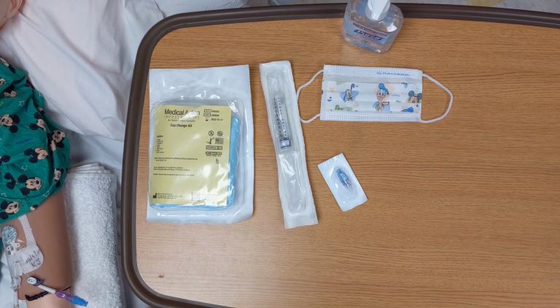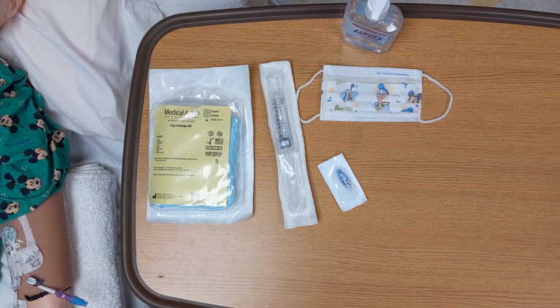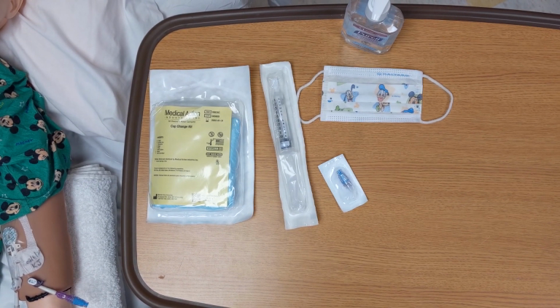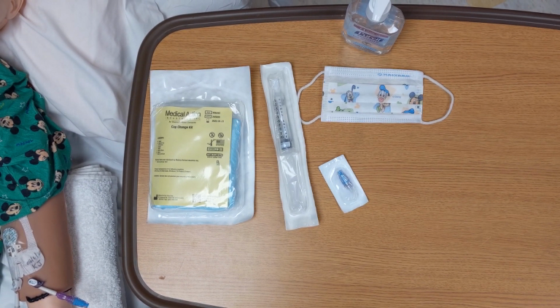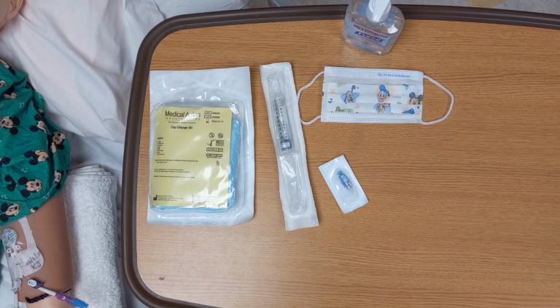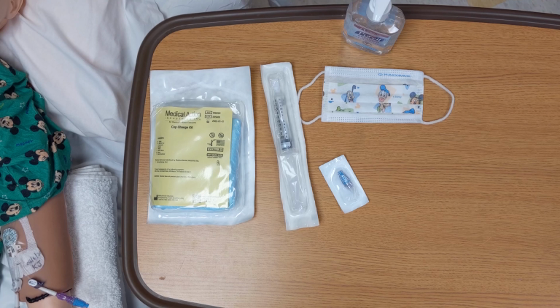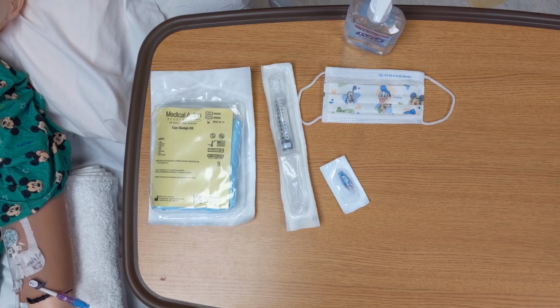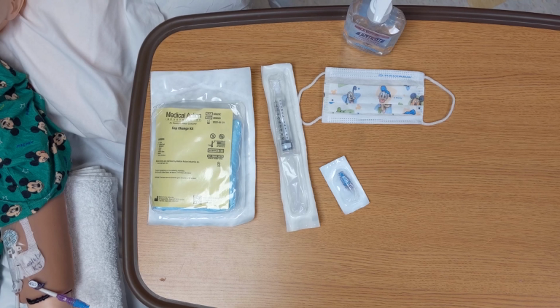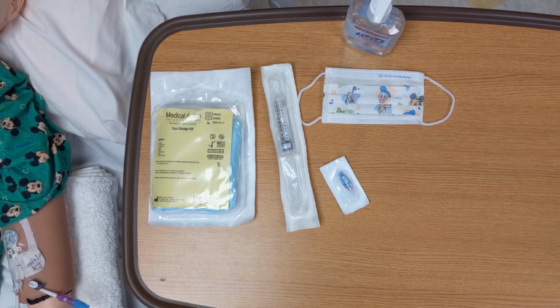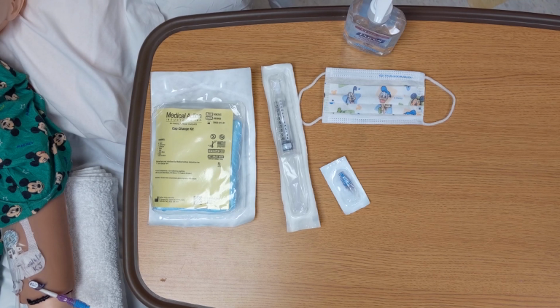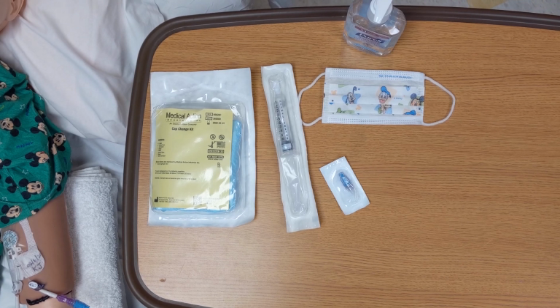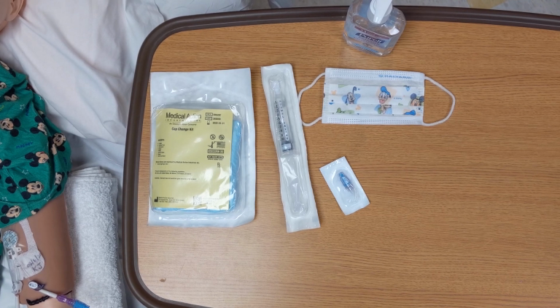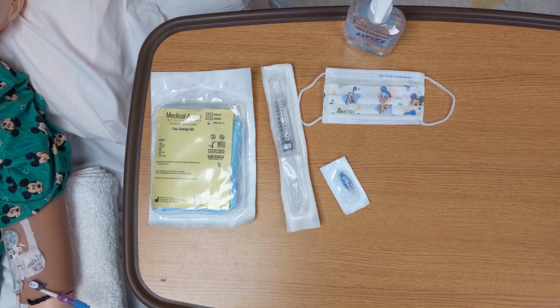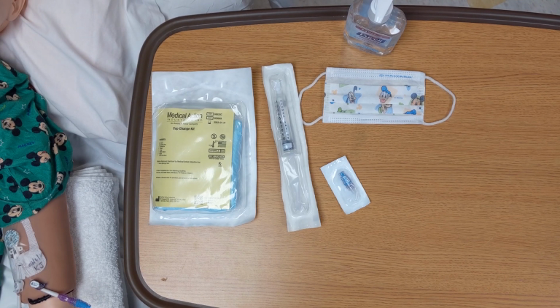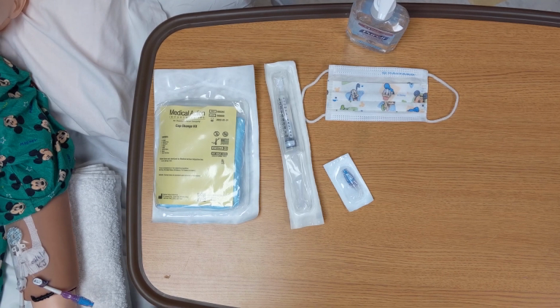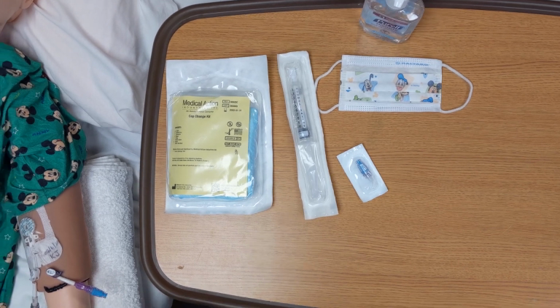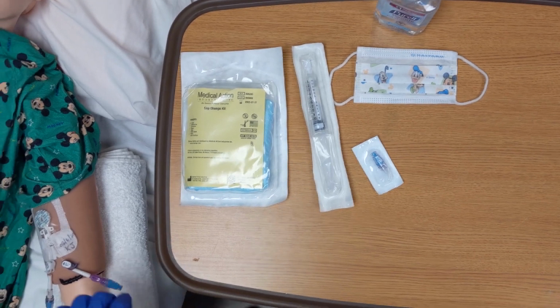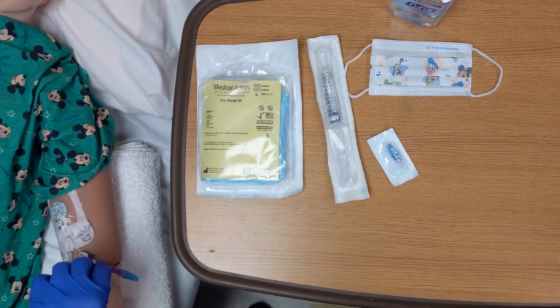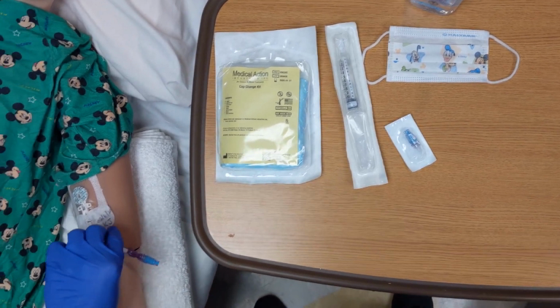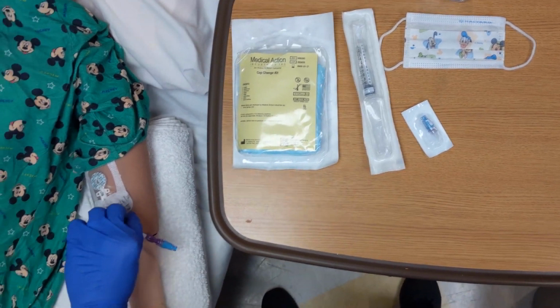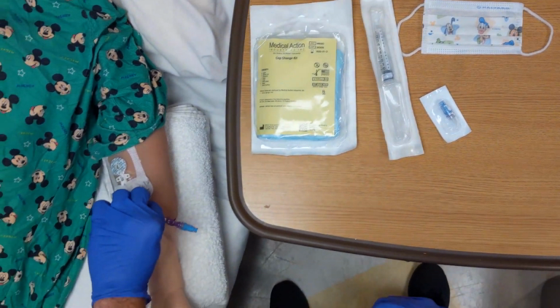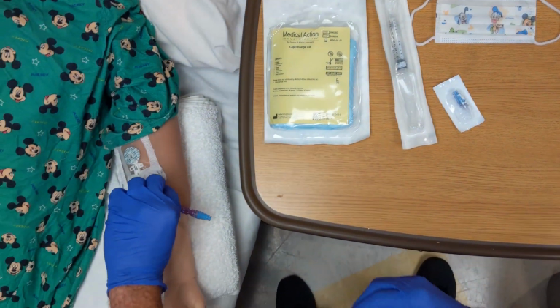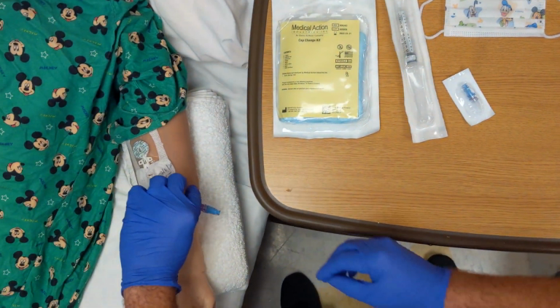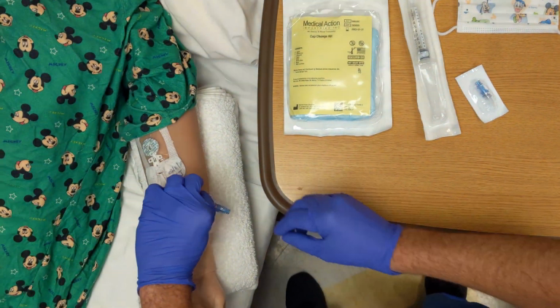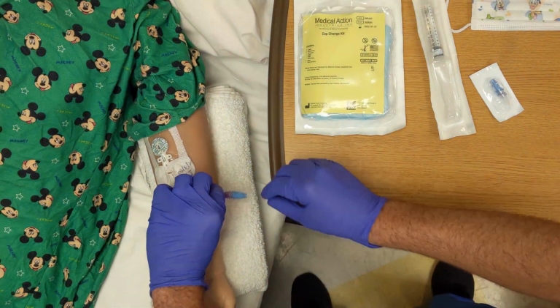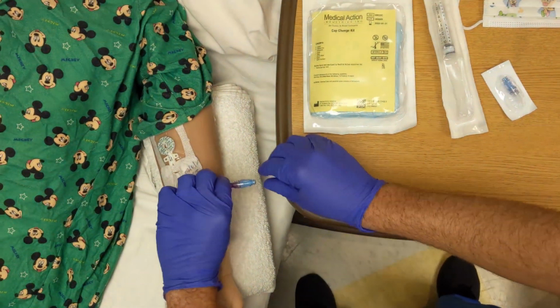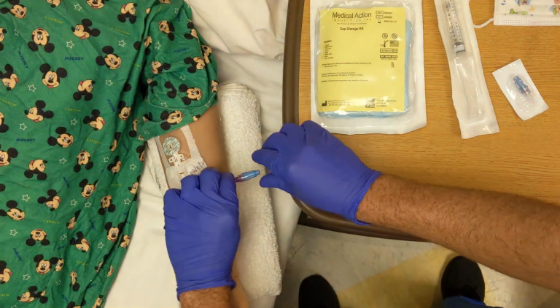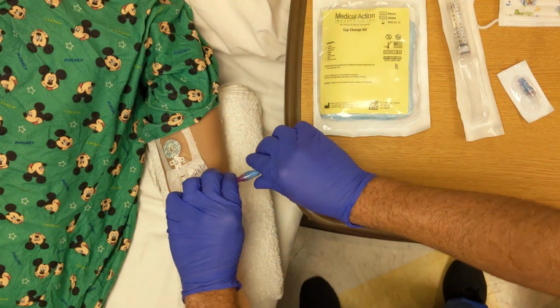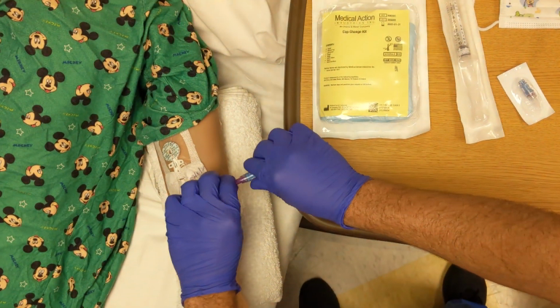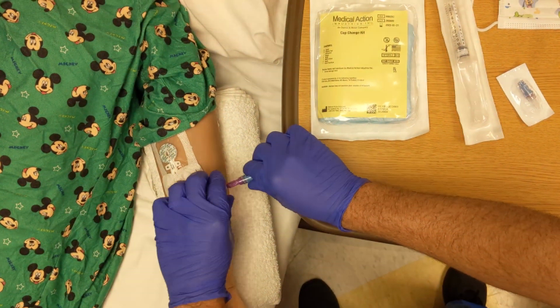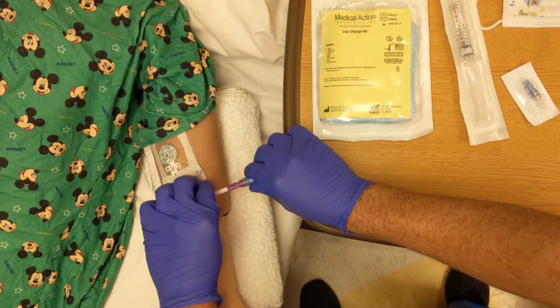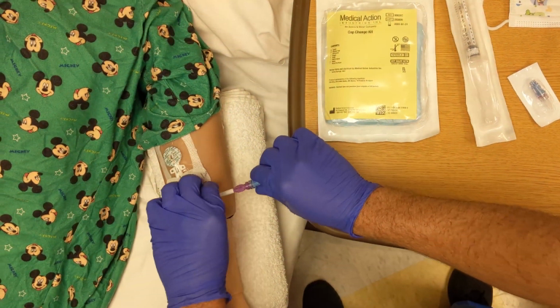Ensure that the injection cap can be loosened prior to starting the sterile cap change process, but clamp the lumen first.